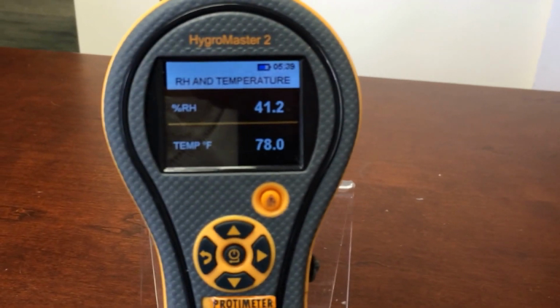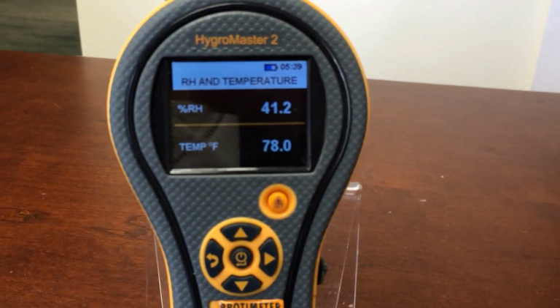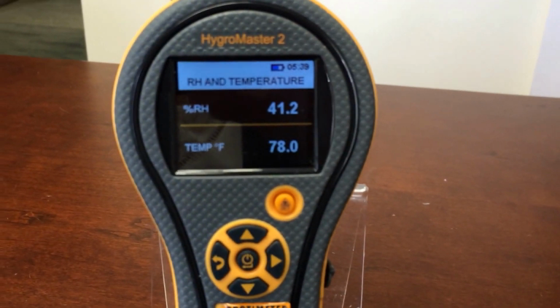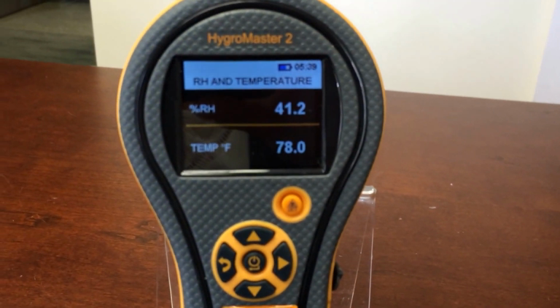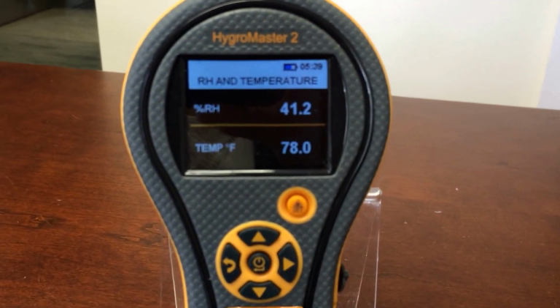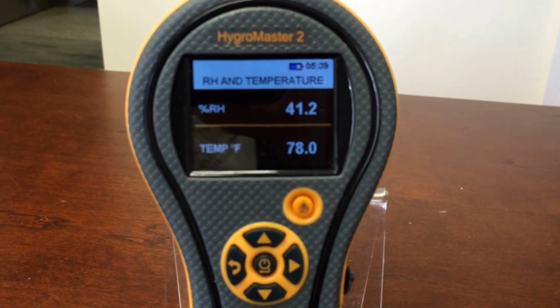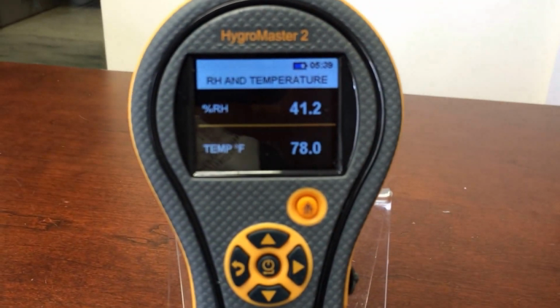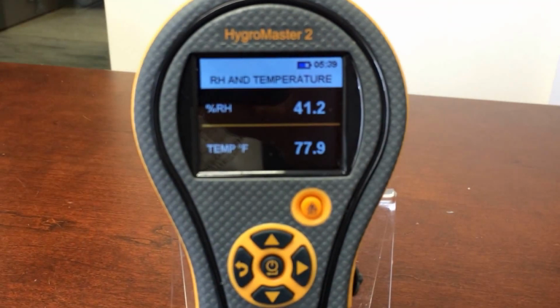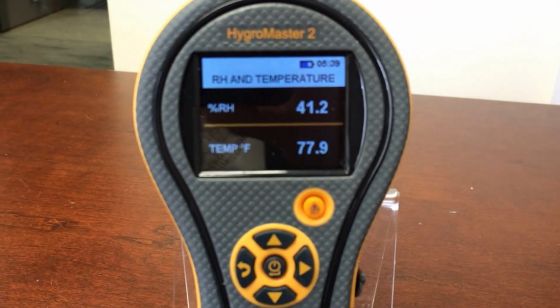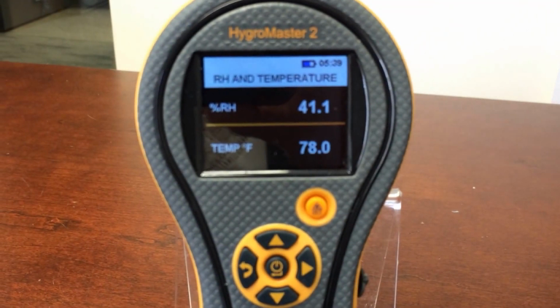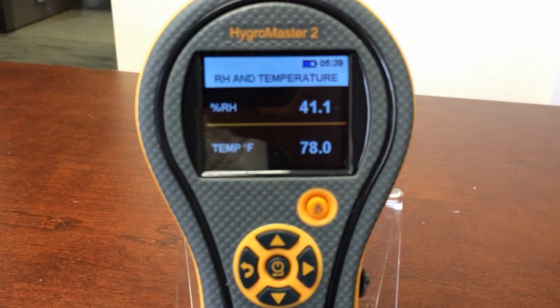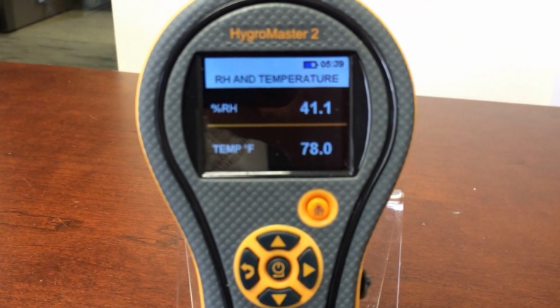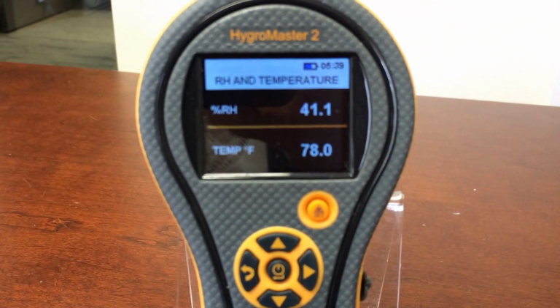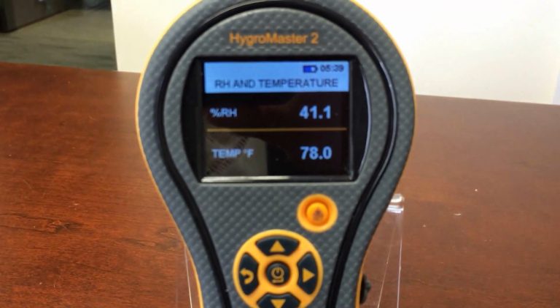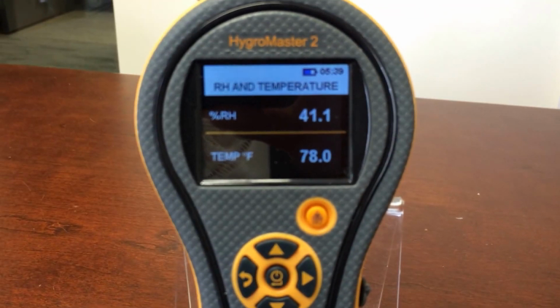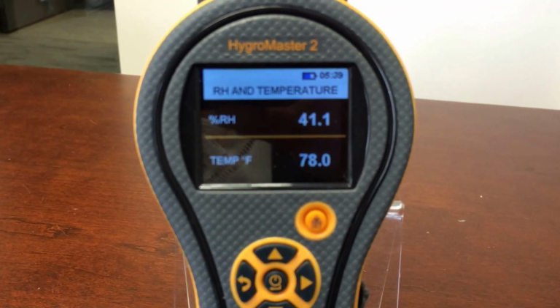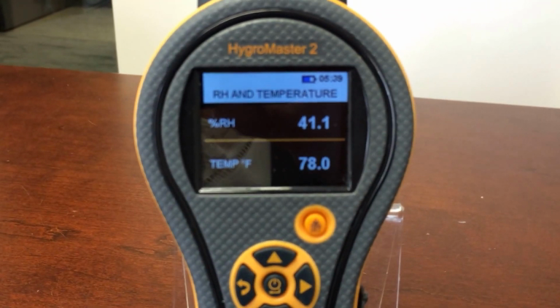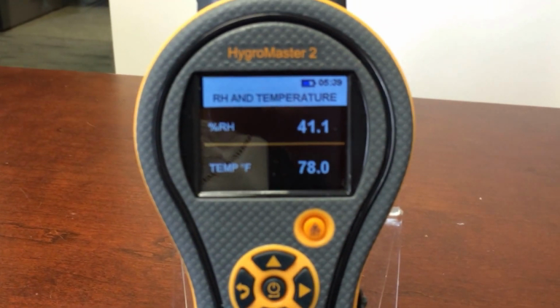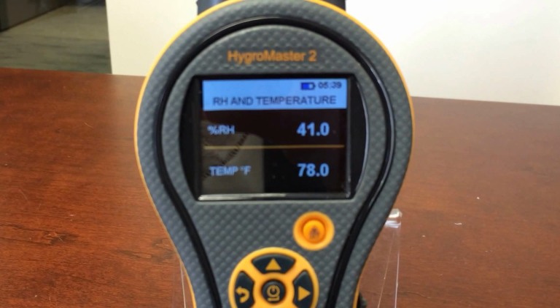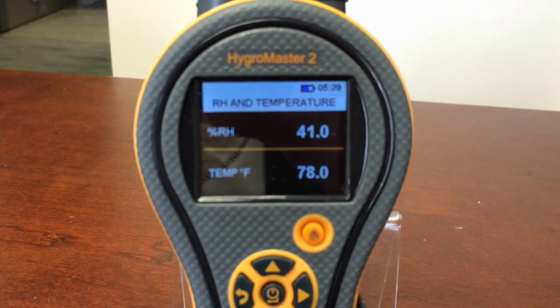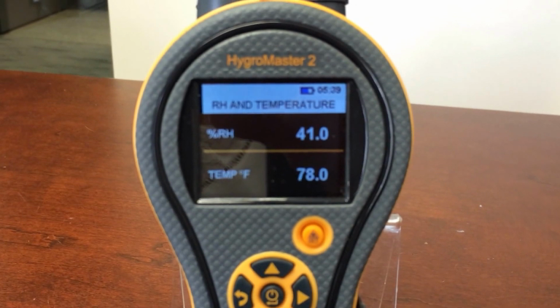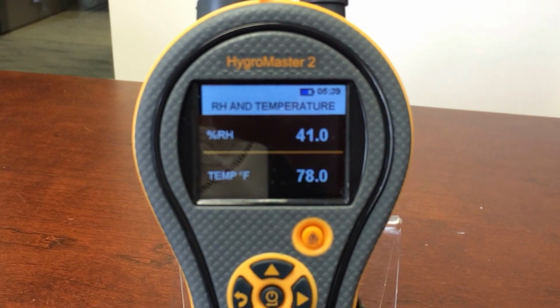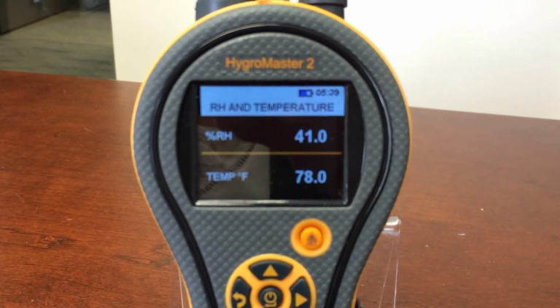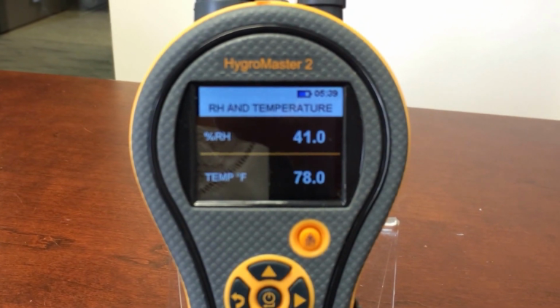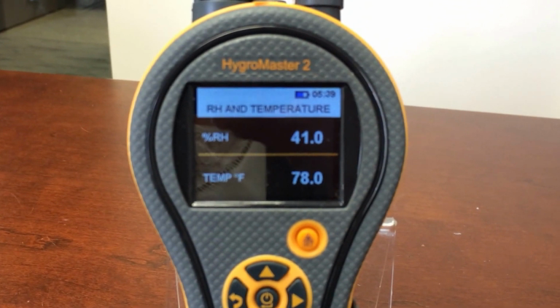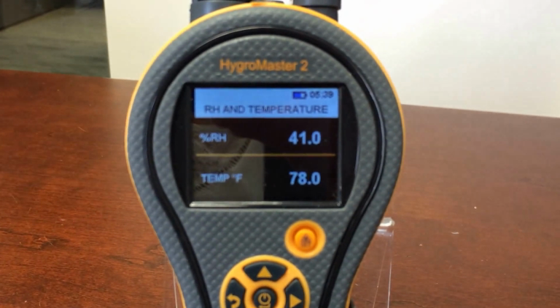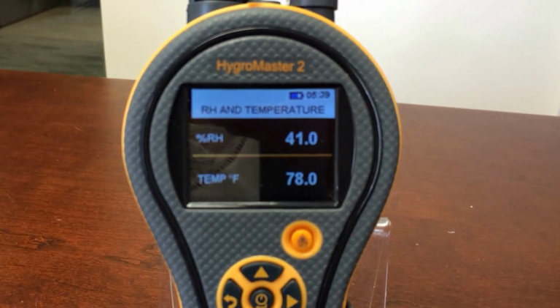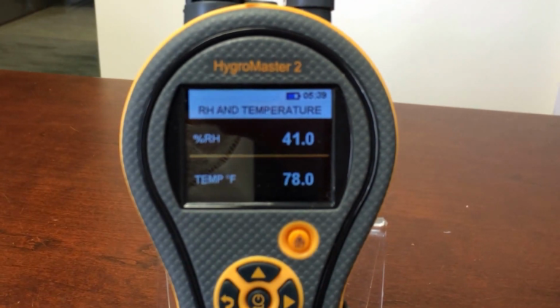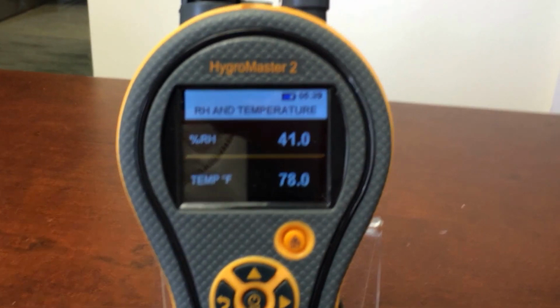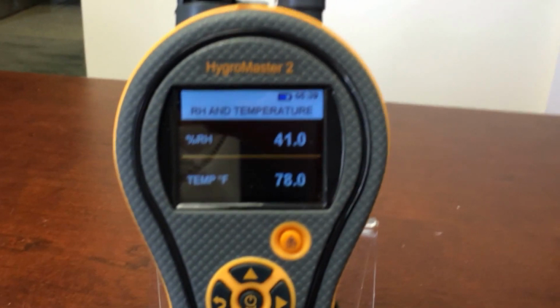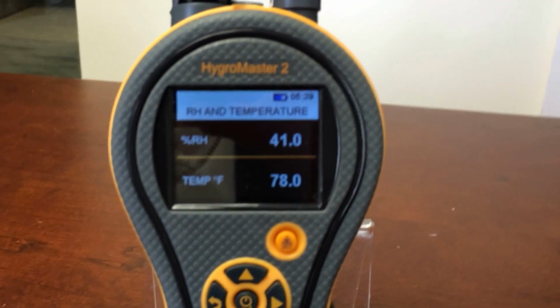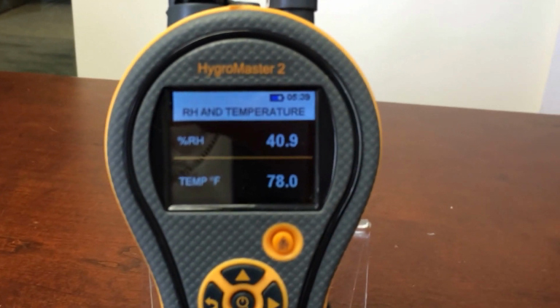Right now, I'm looking at about 41% relative humidity and 78 degrees Fahrenheit.